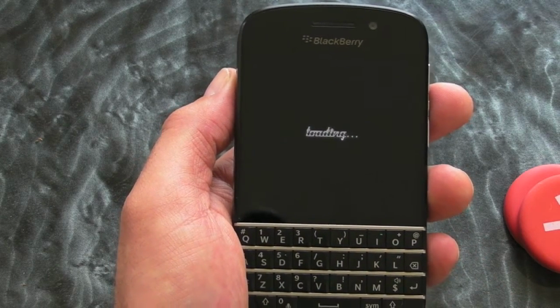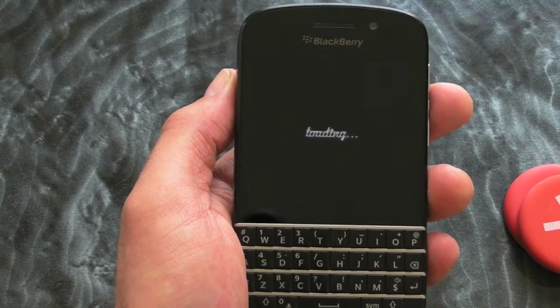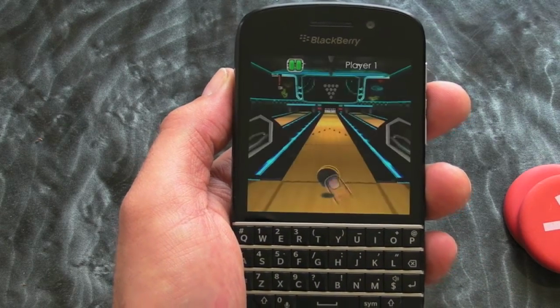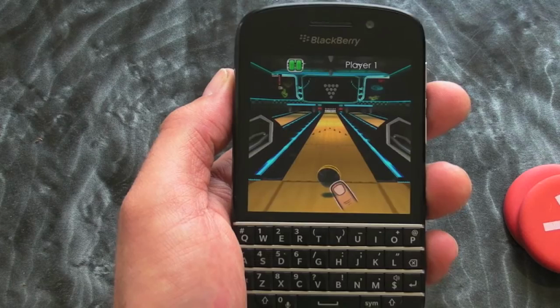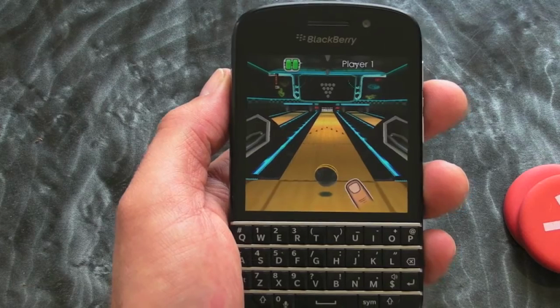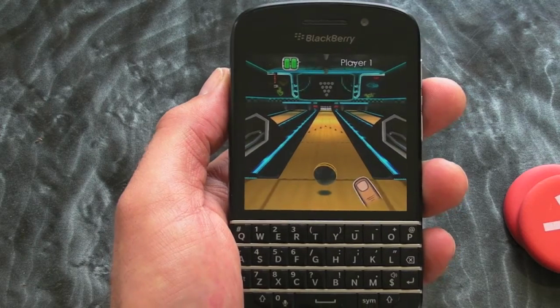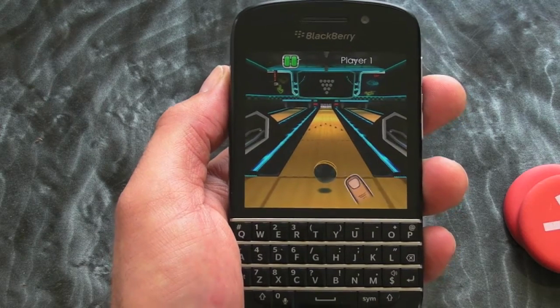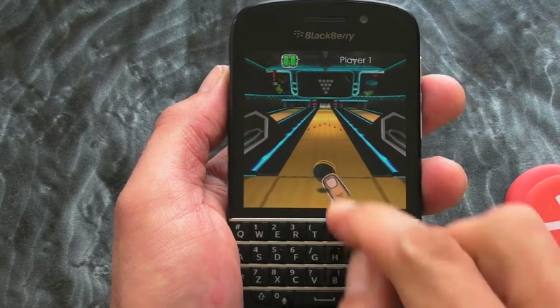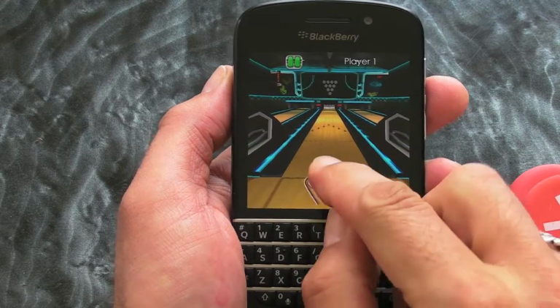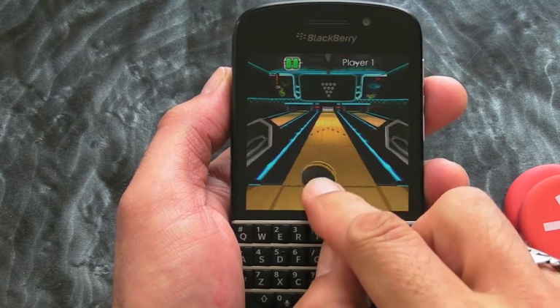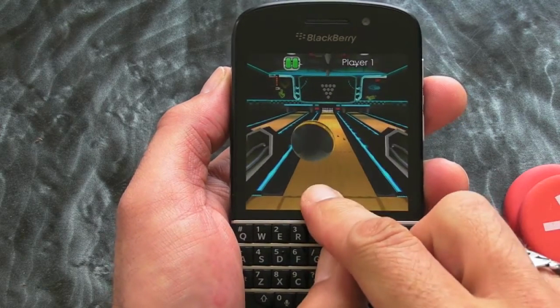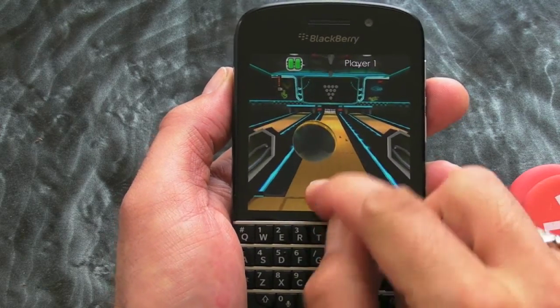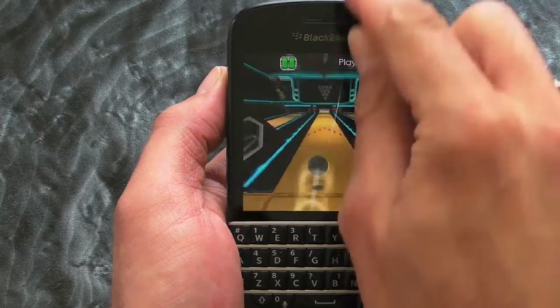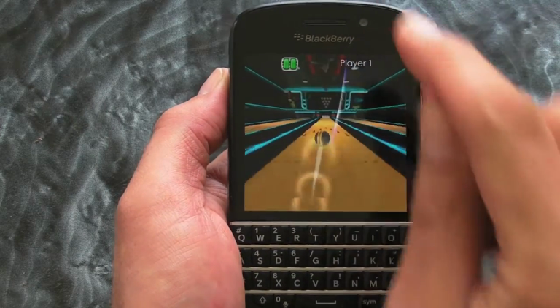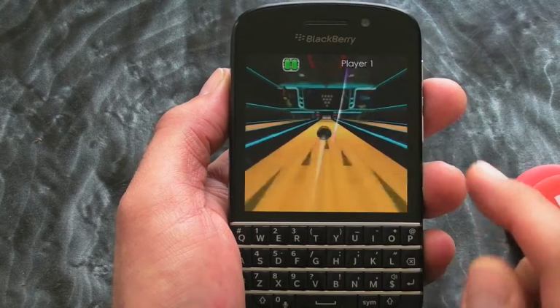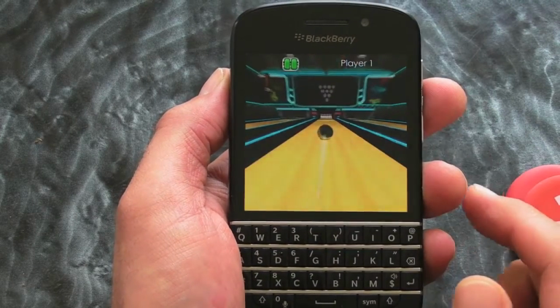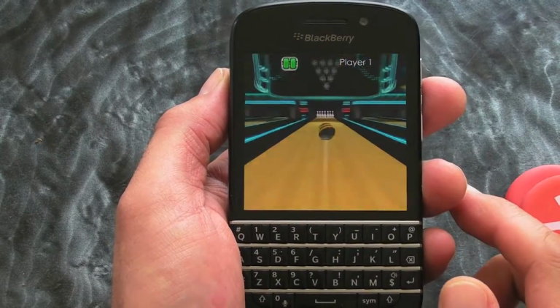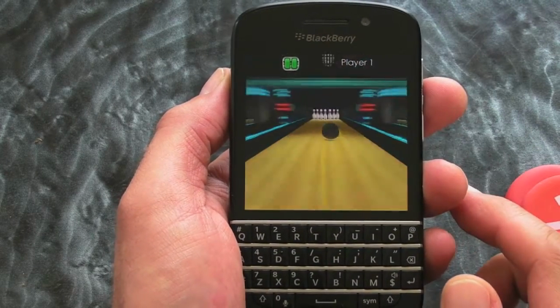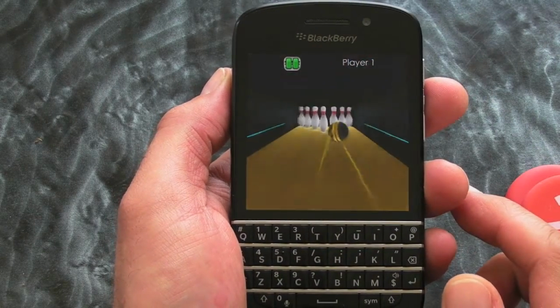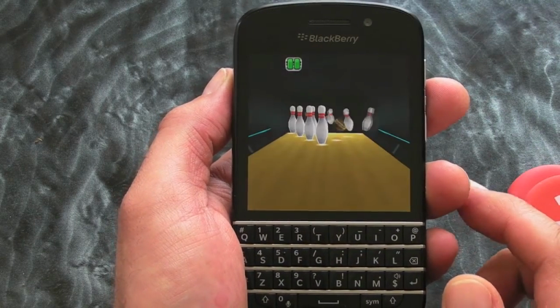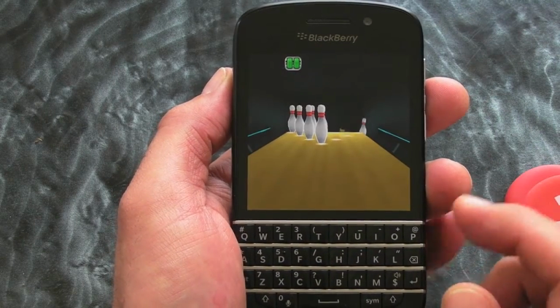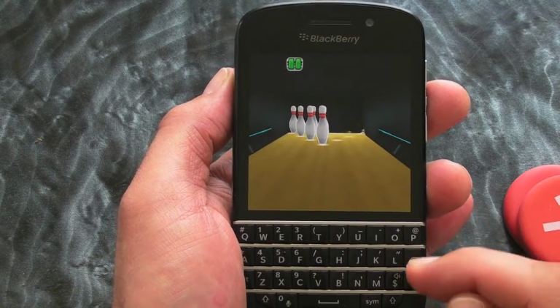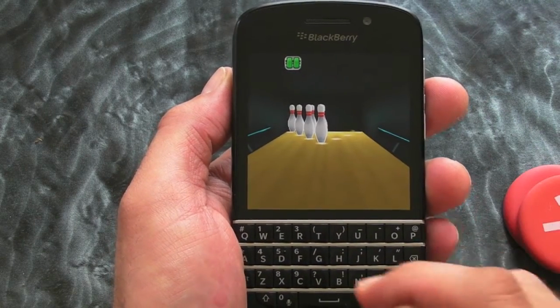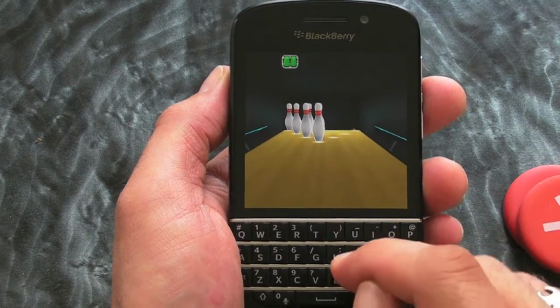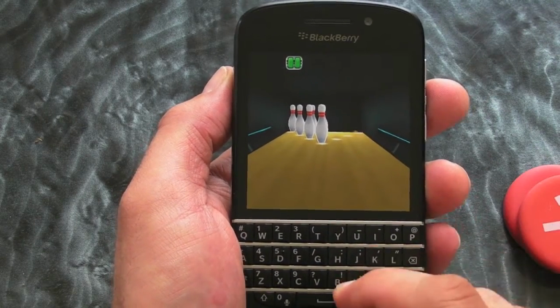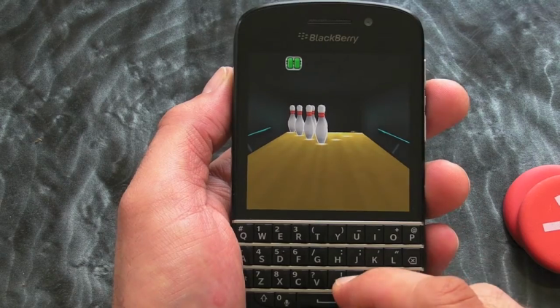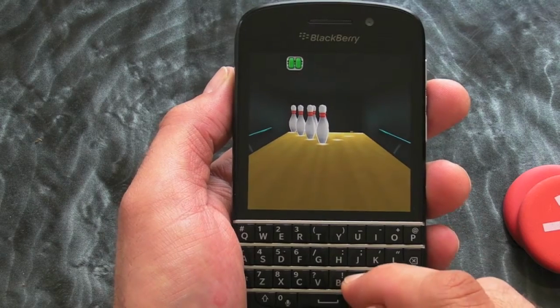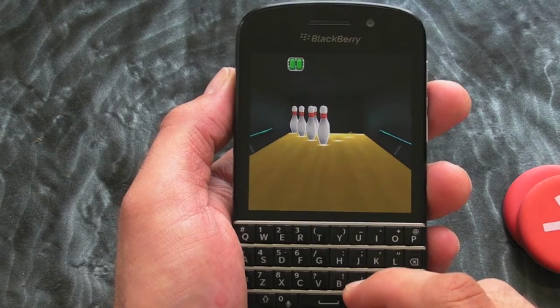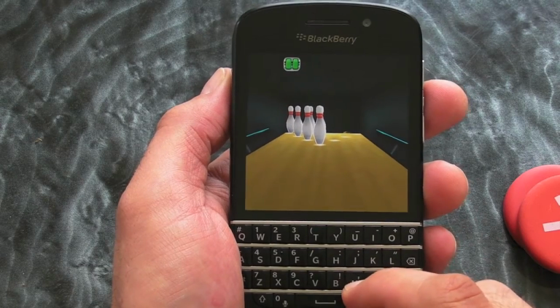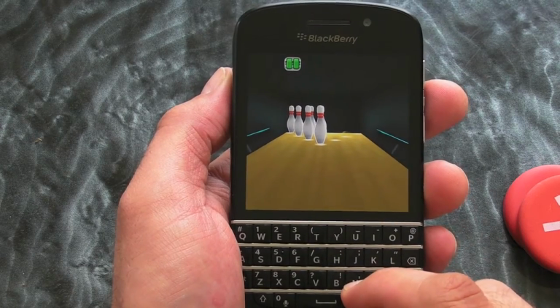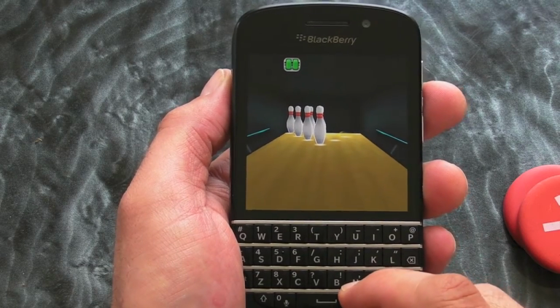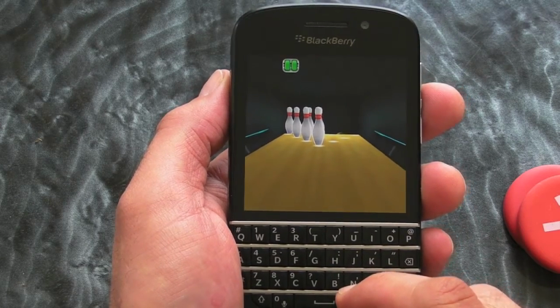The graphics on this thing are absolutely wonderful. It's just me picking up the ball and chucking it down the lane, but as you can see, it's nice and fast.